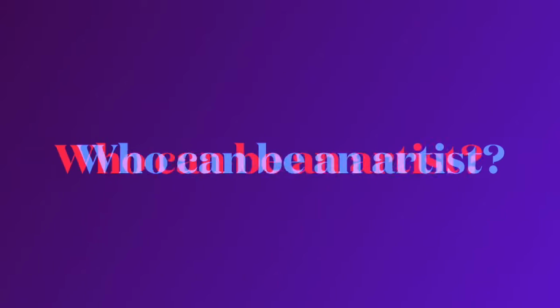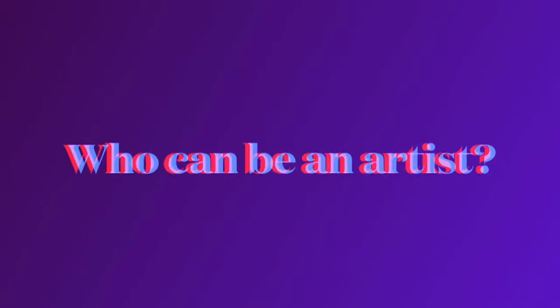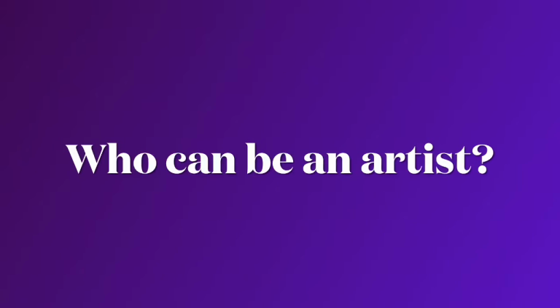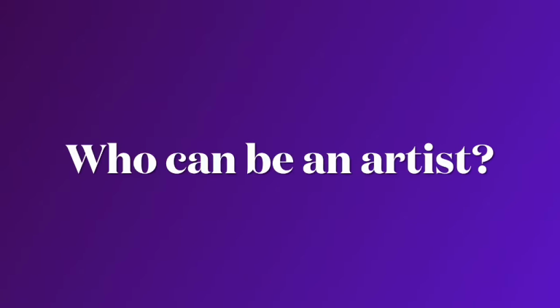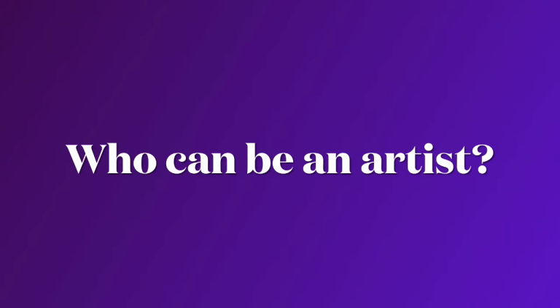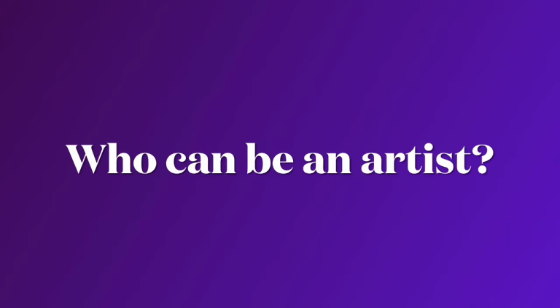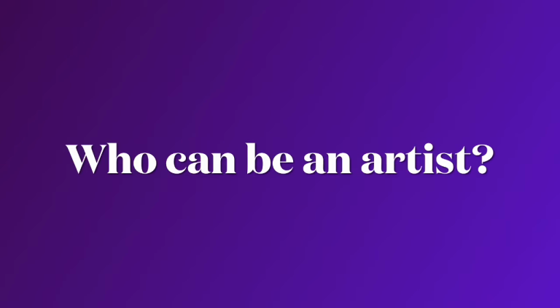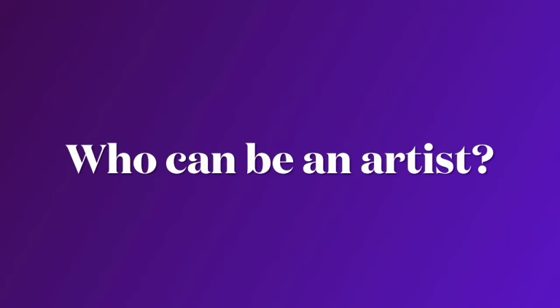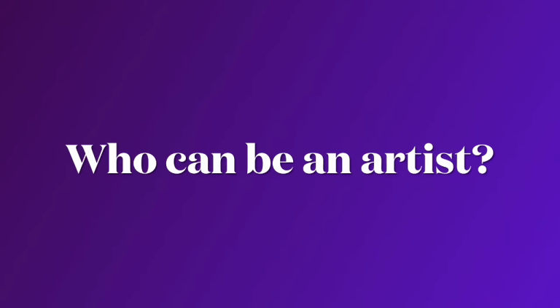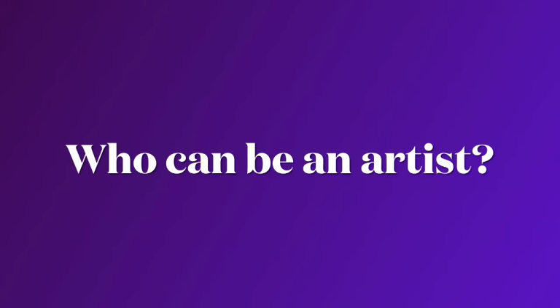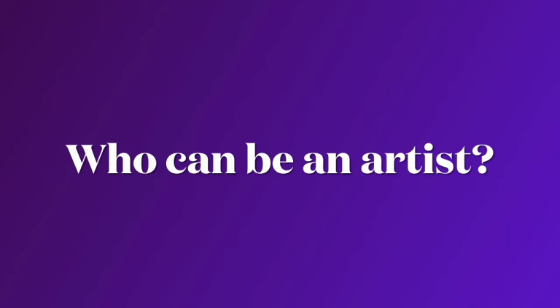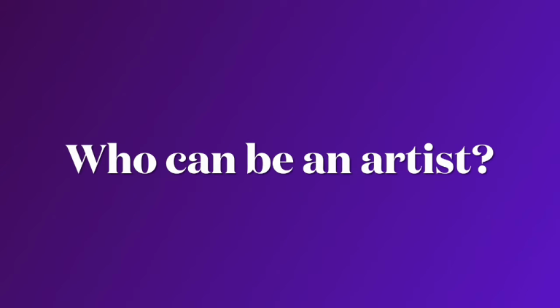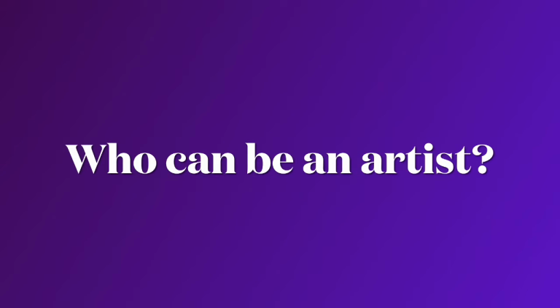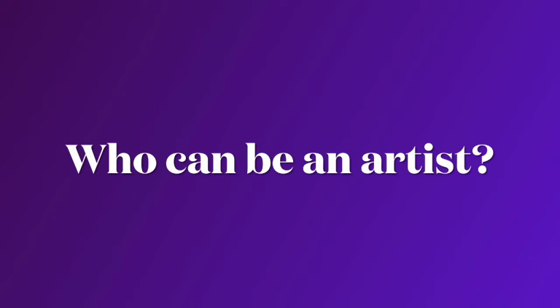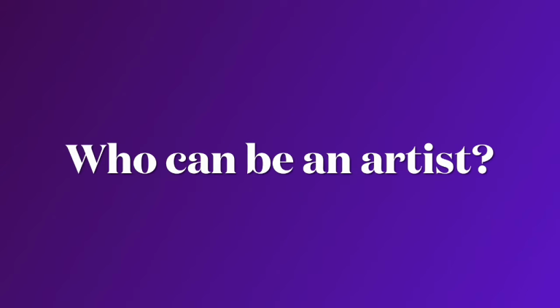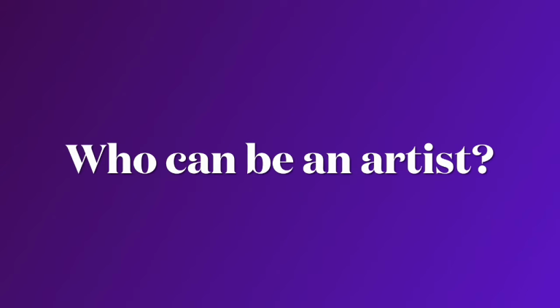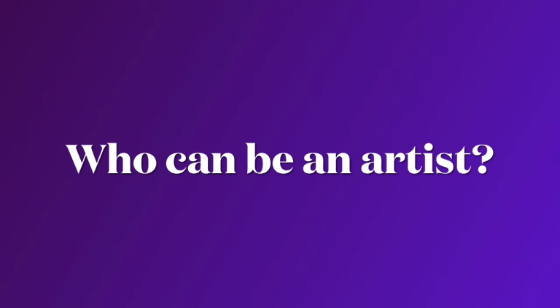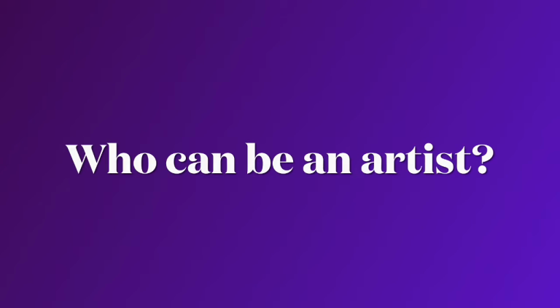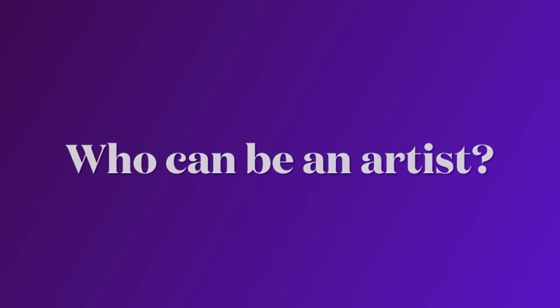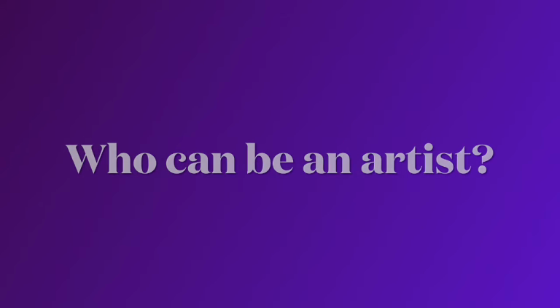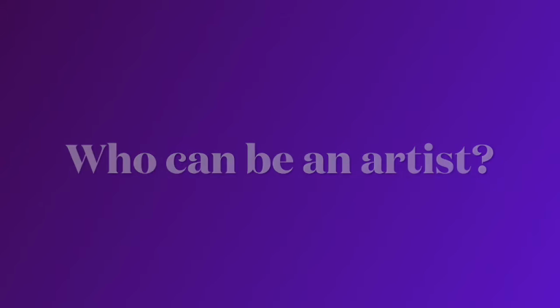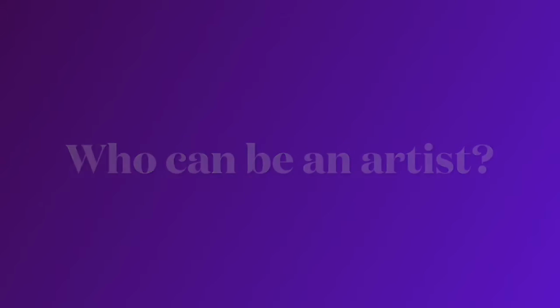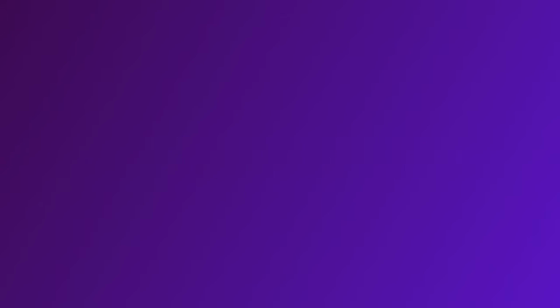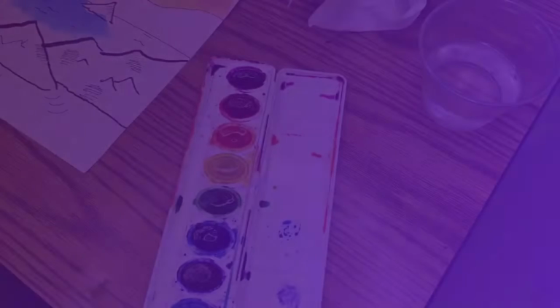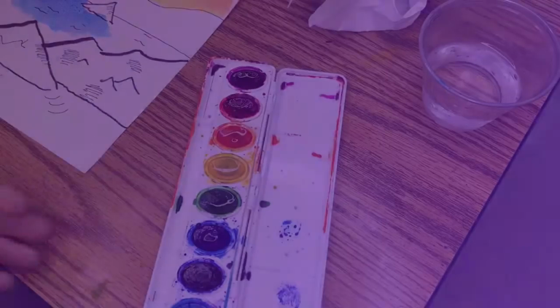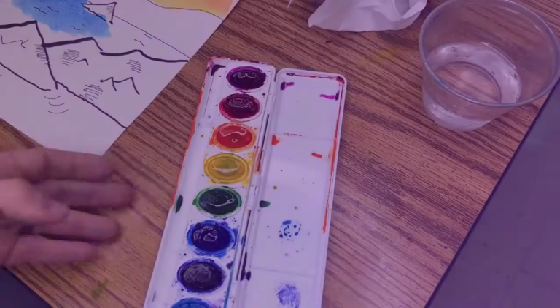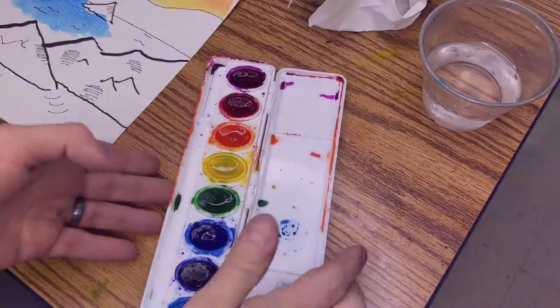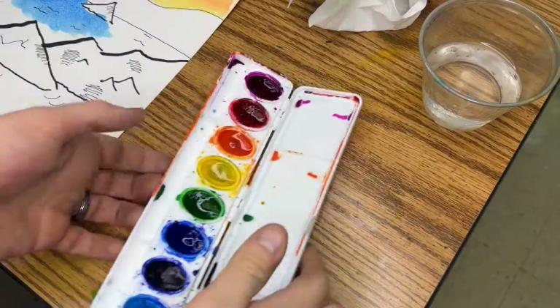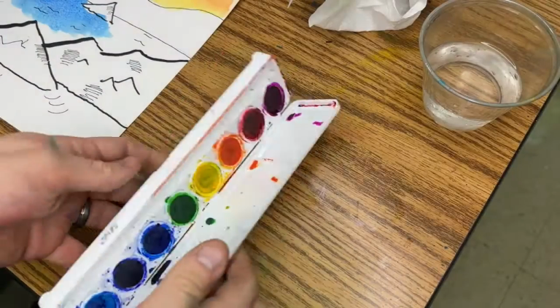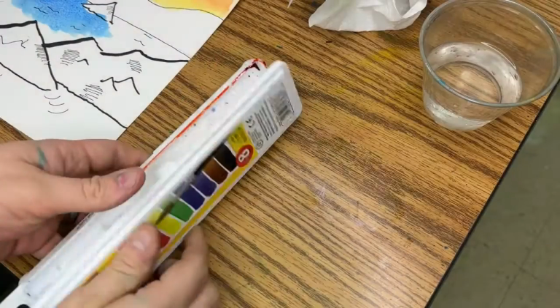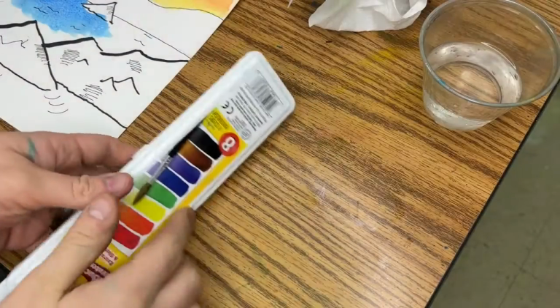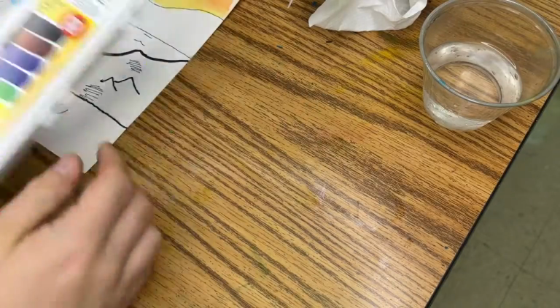Hi second grade! Today's question is: who can be an artist? Can everyone be an artist? How's it going second grade?